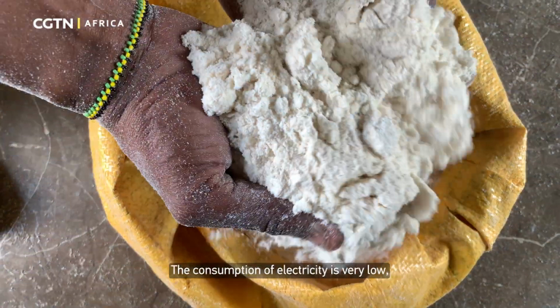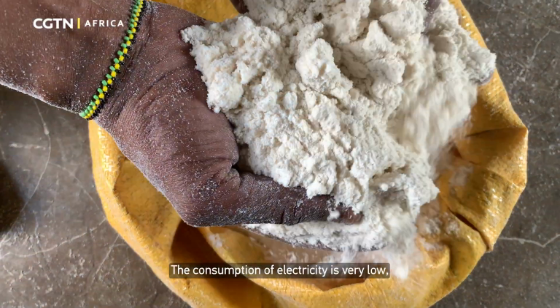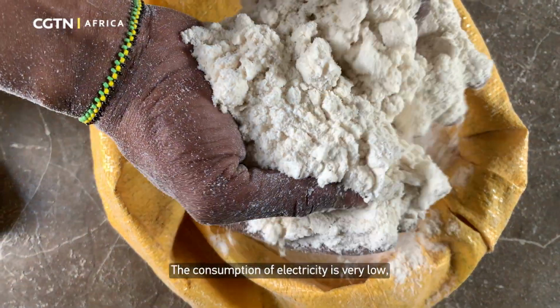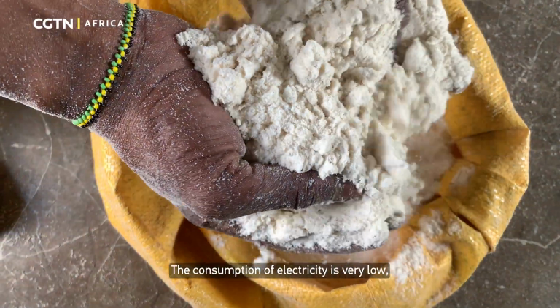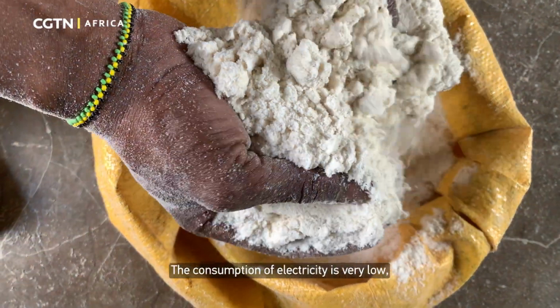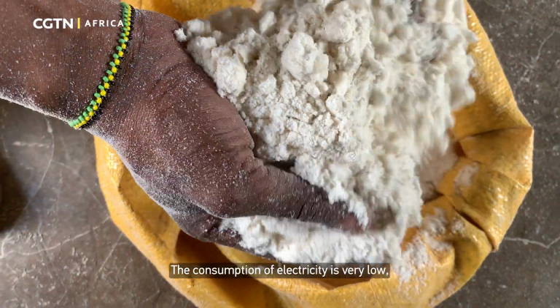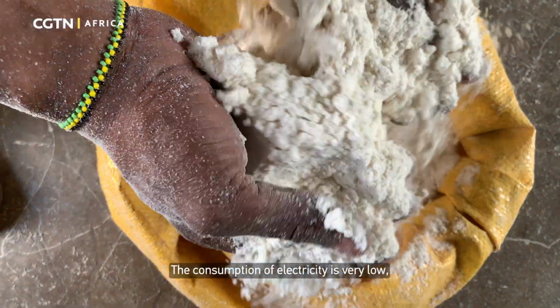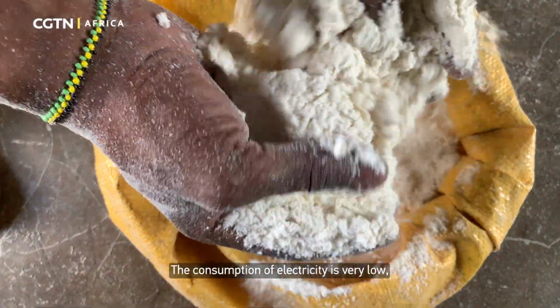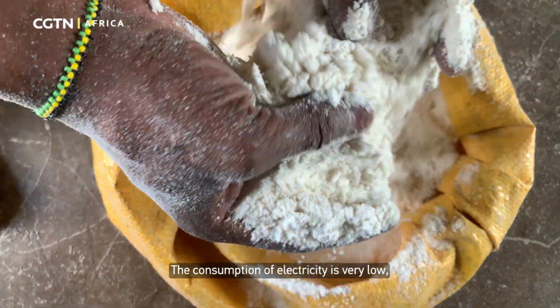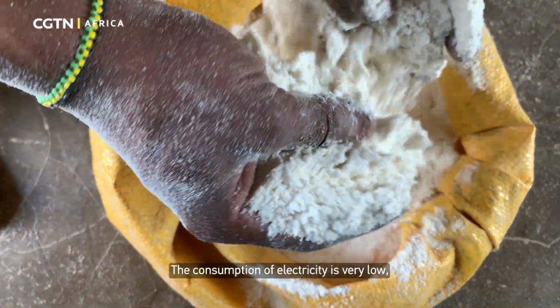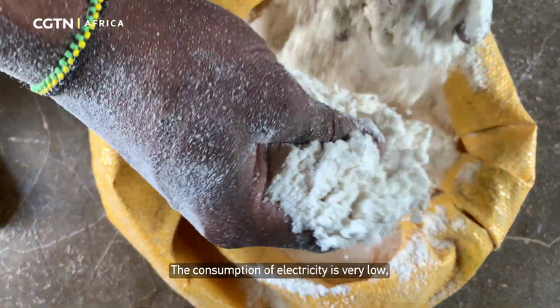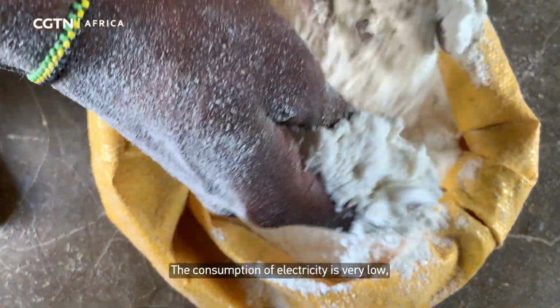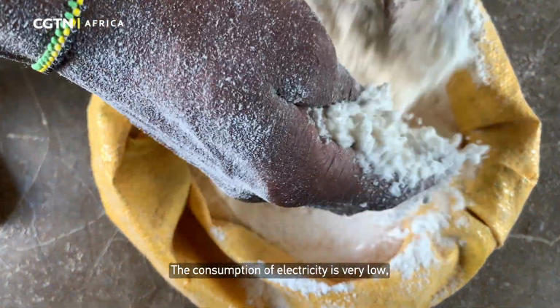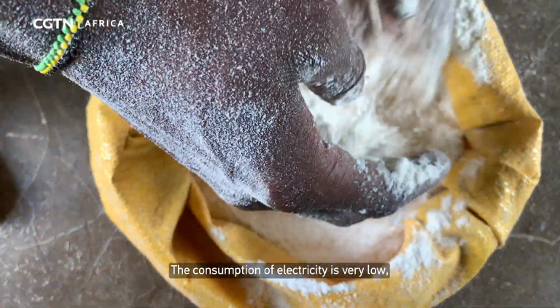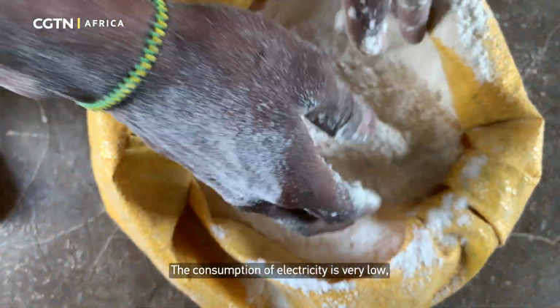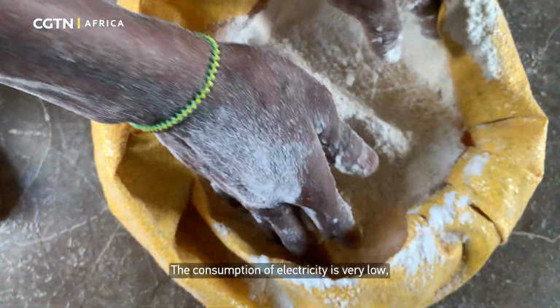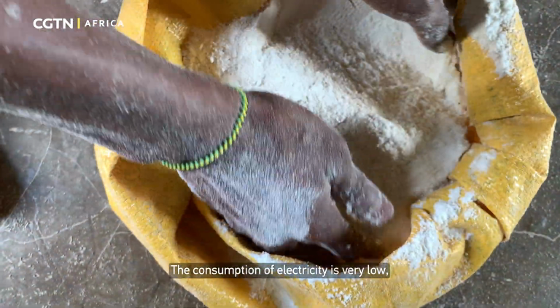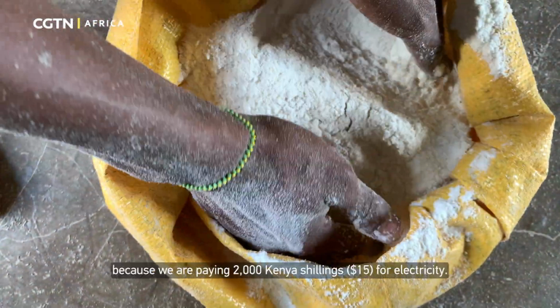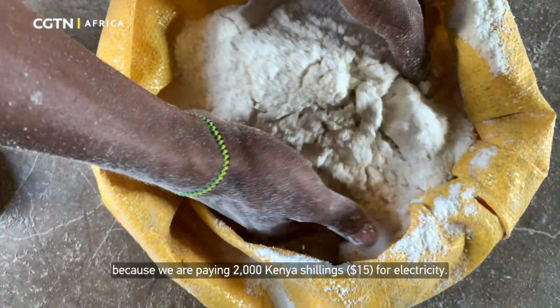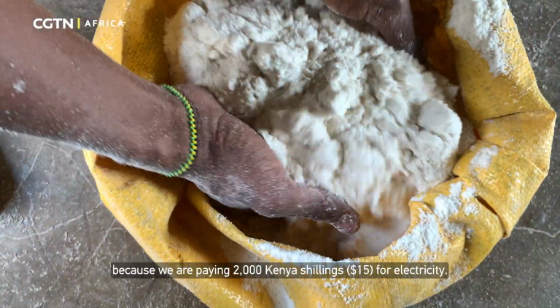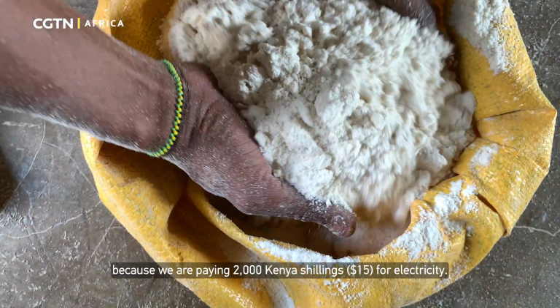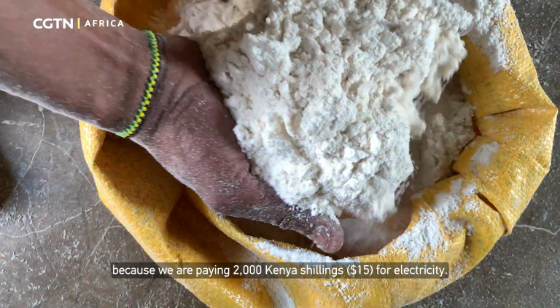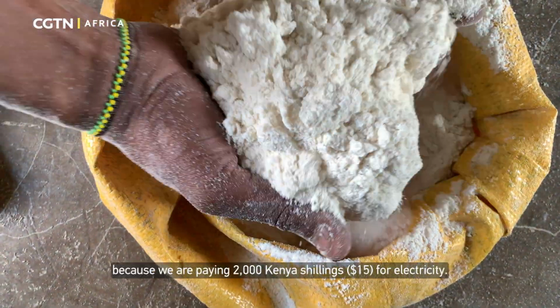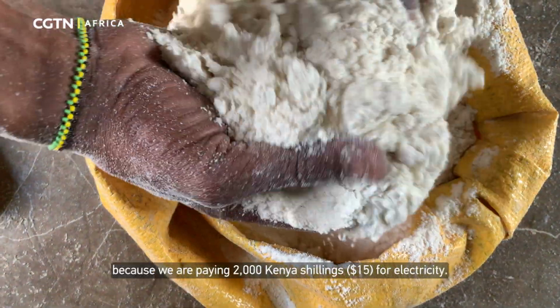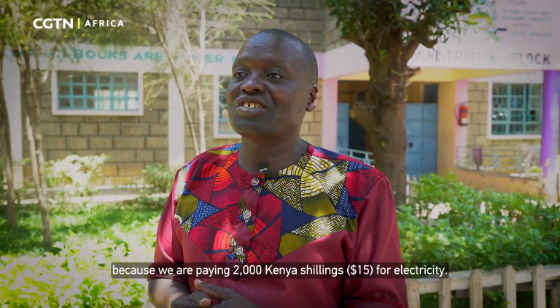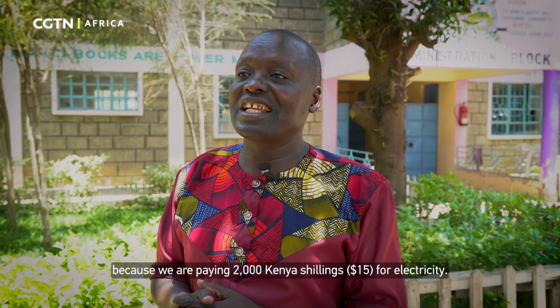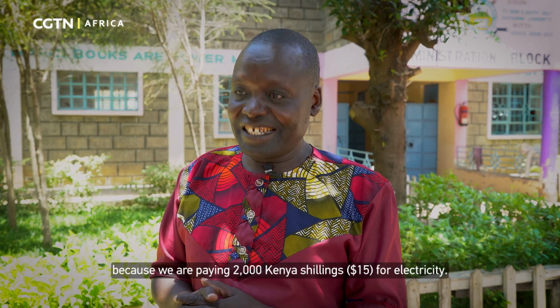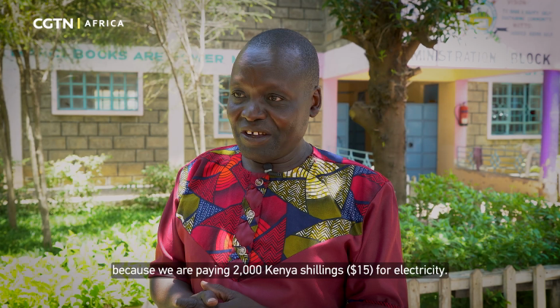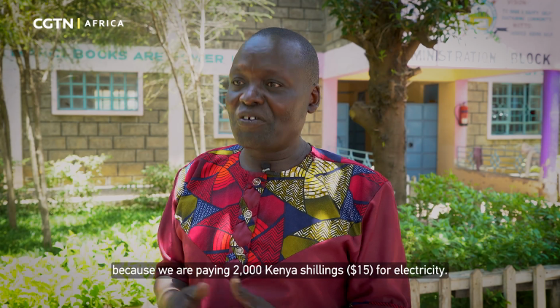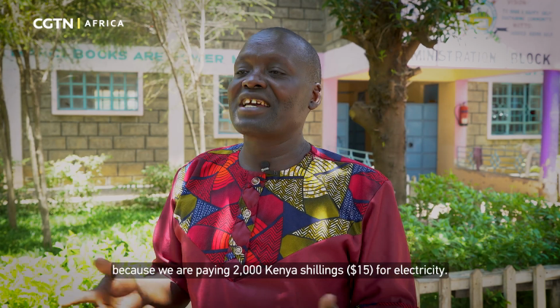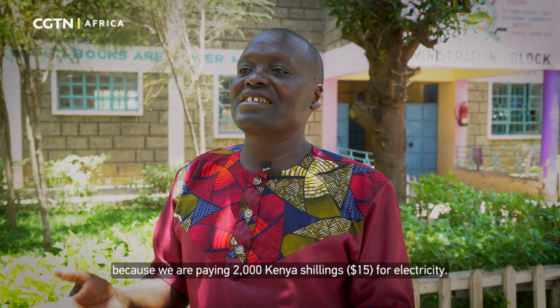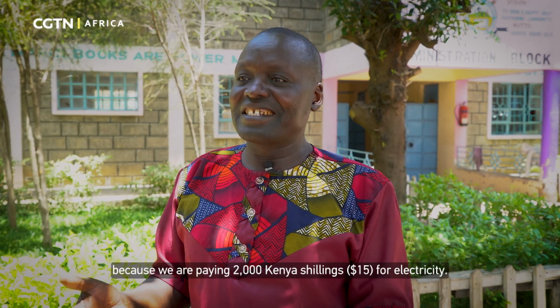The consumption of electricity is very low because we are paying 2,000 Kenya shillings for electricity.